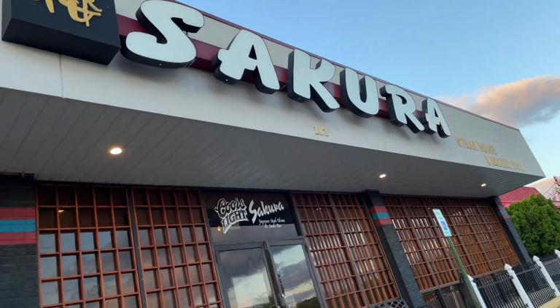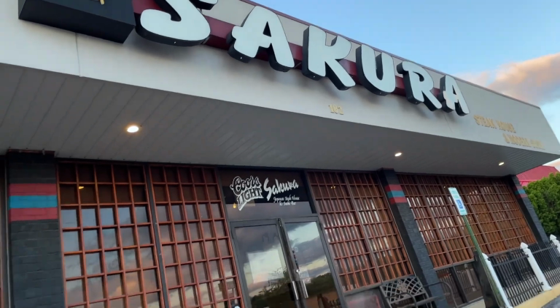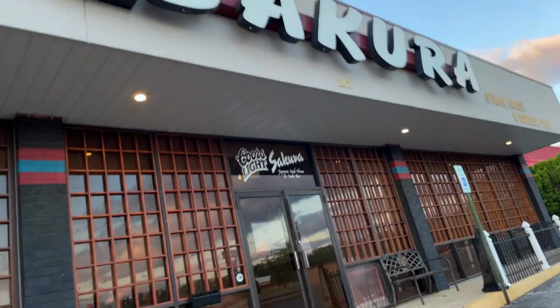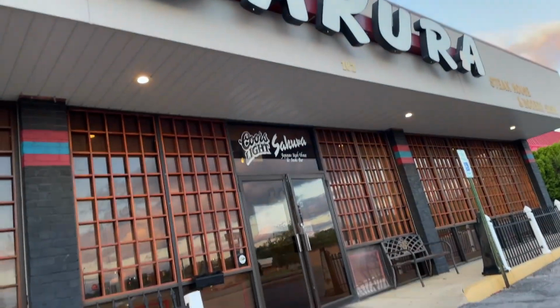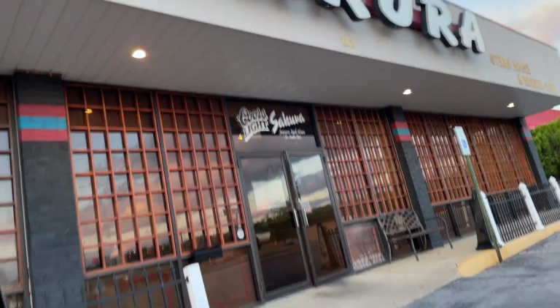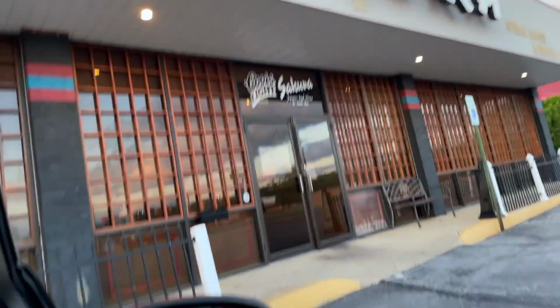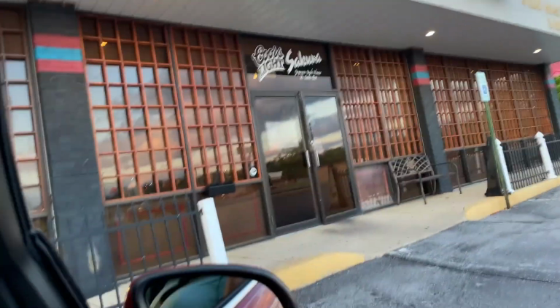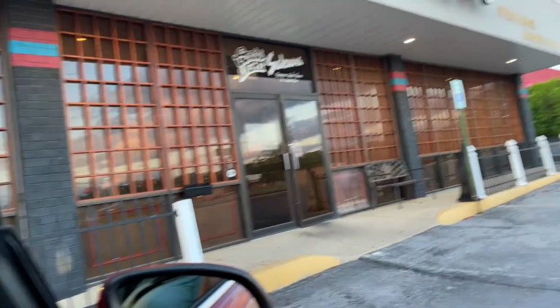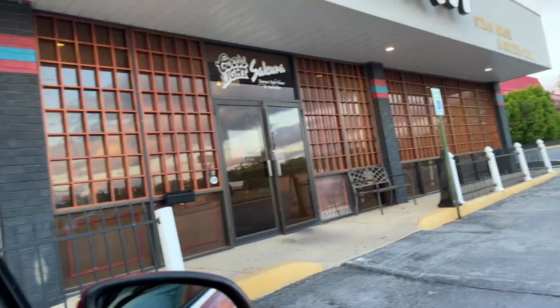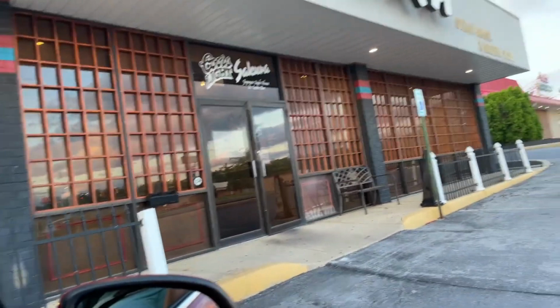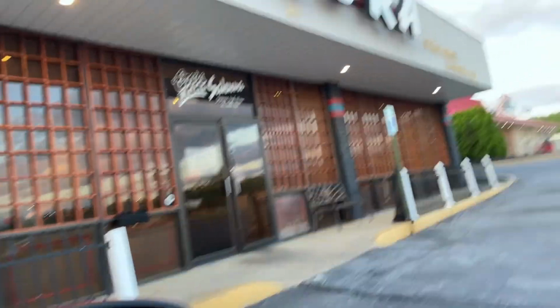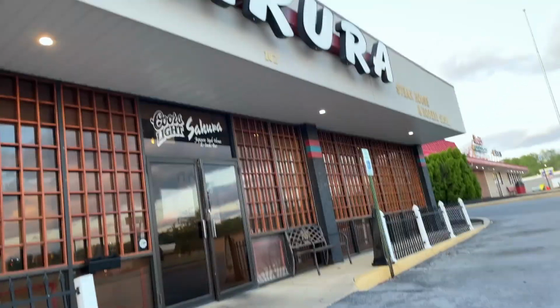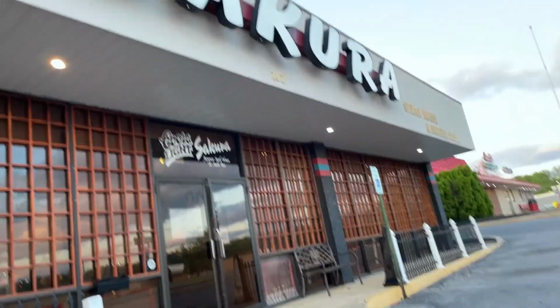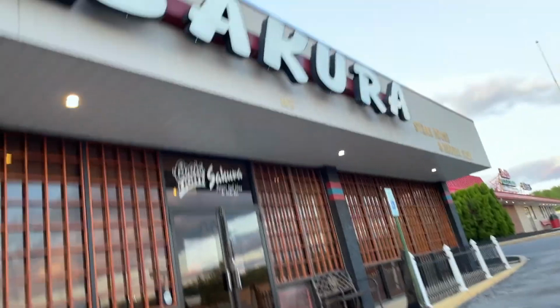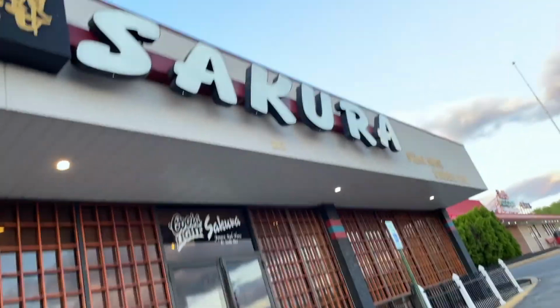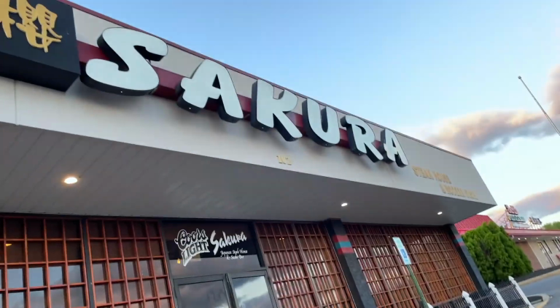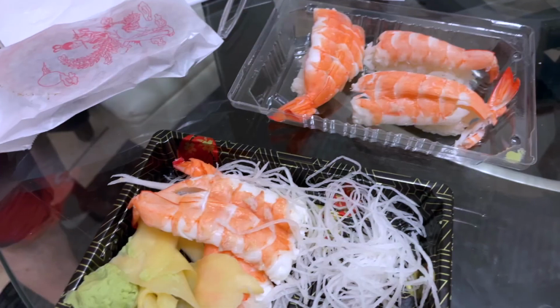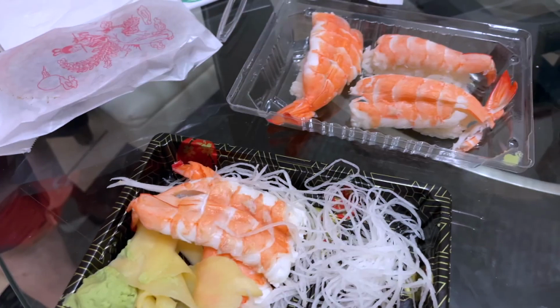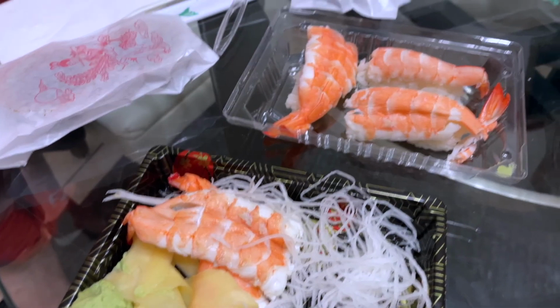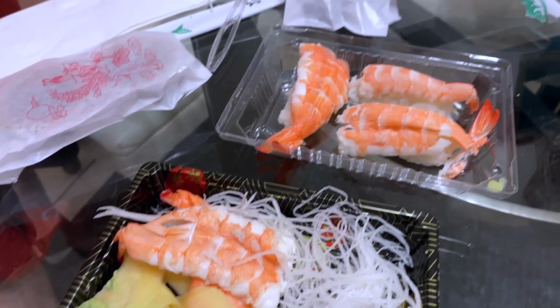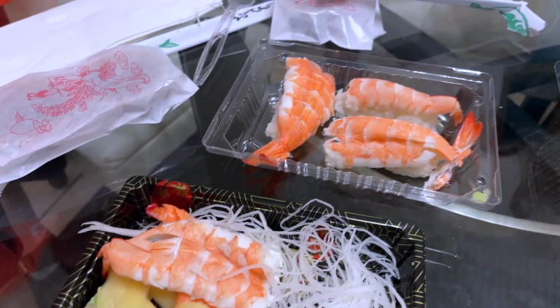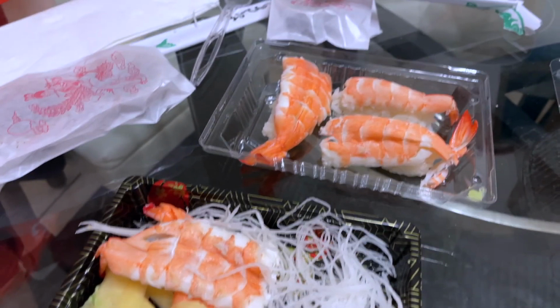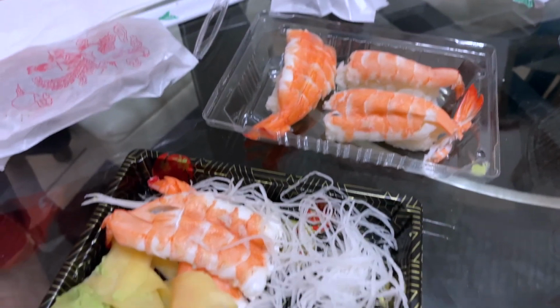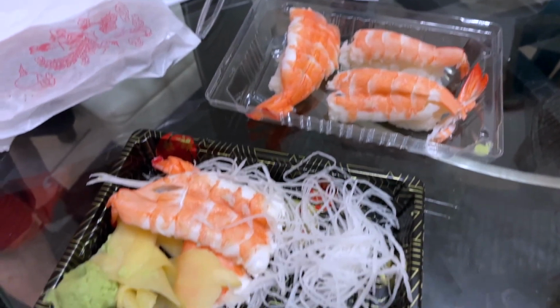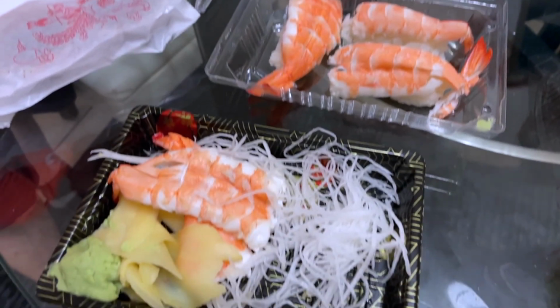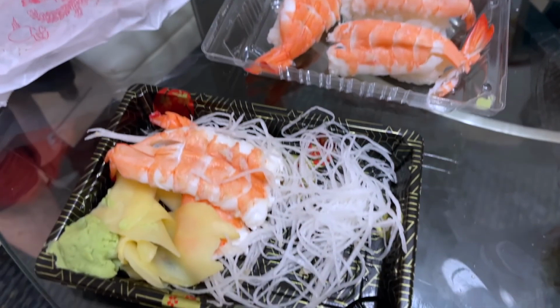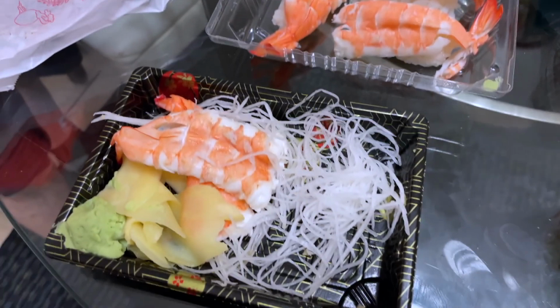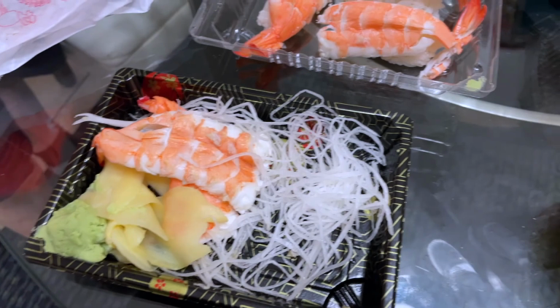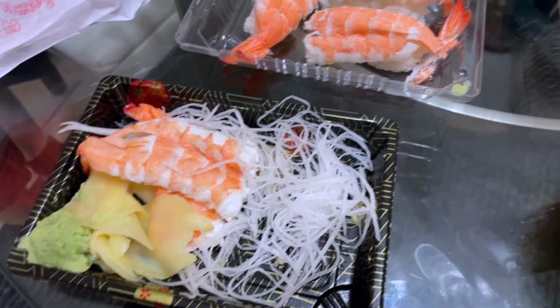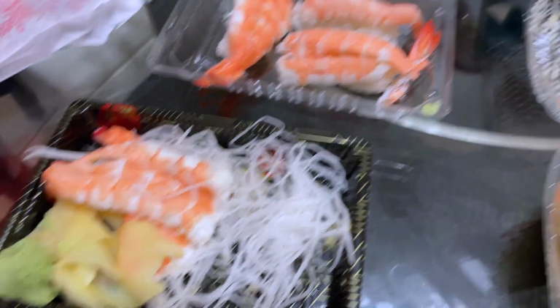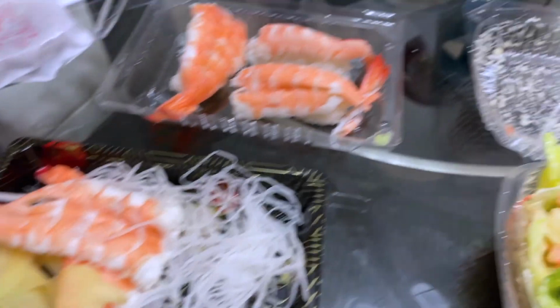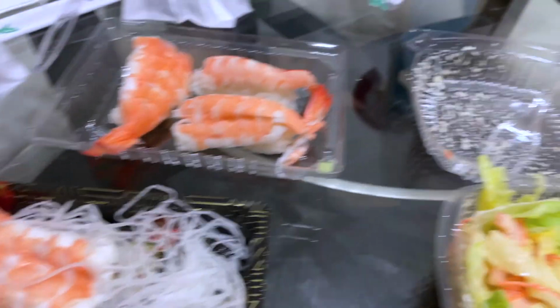After the gym I went to Sakura and got some sushi. I love me some sushi.